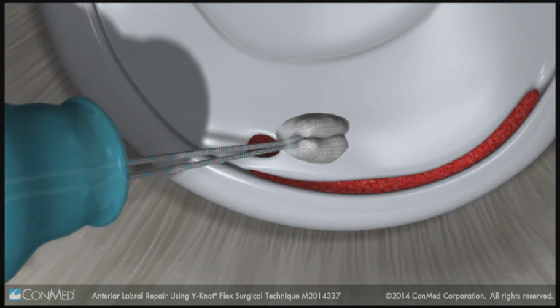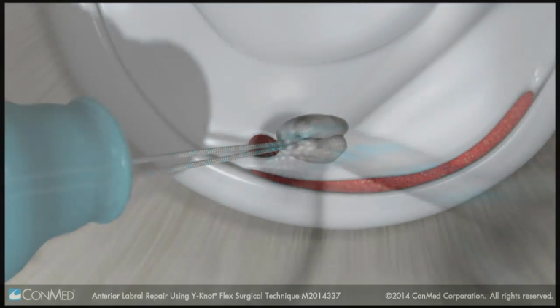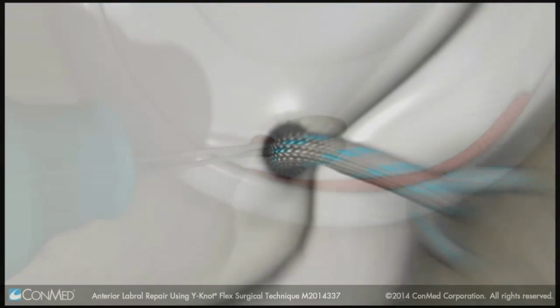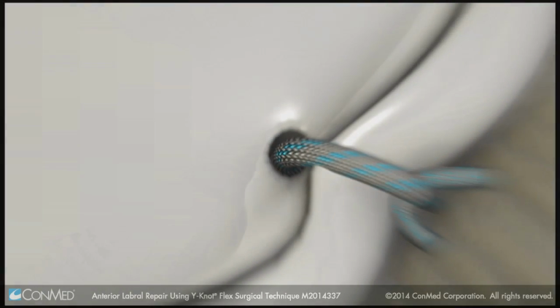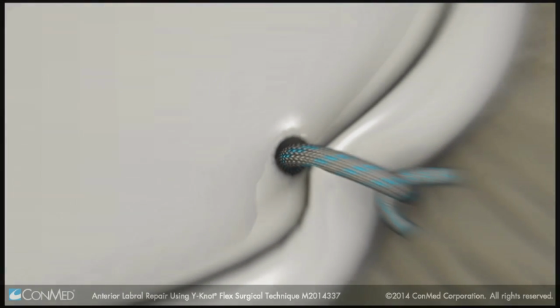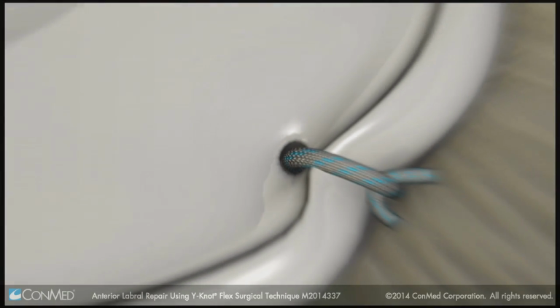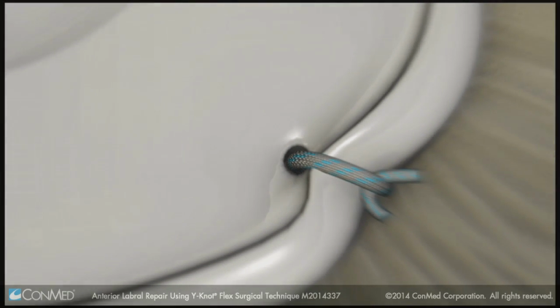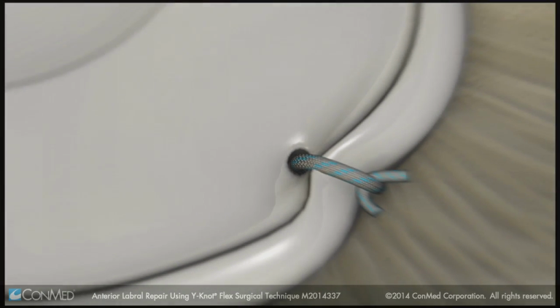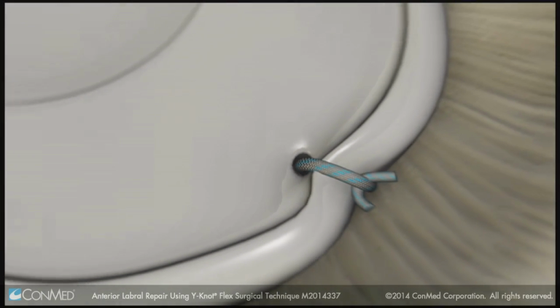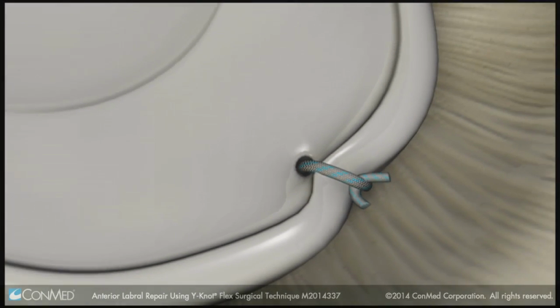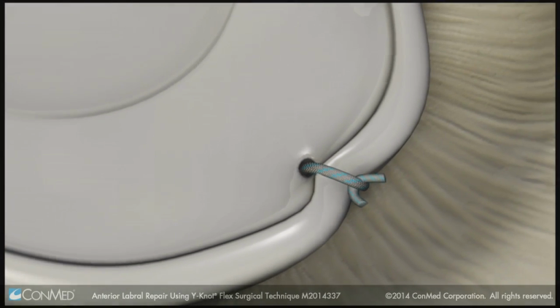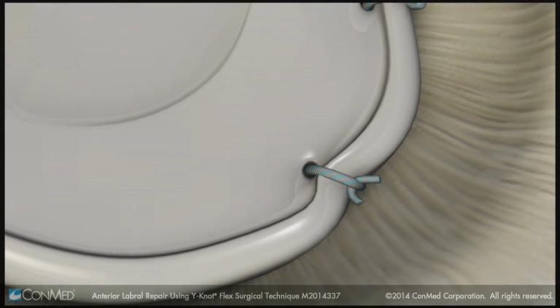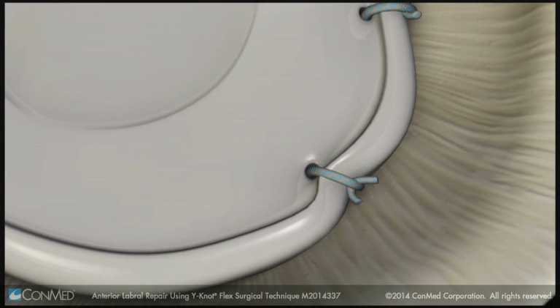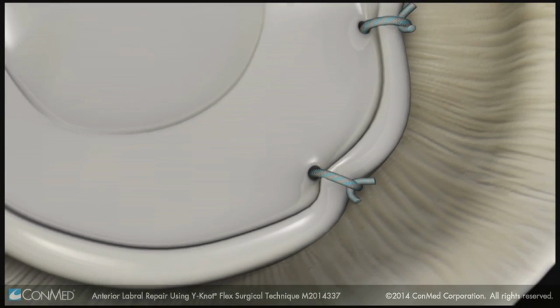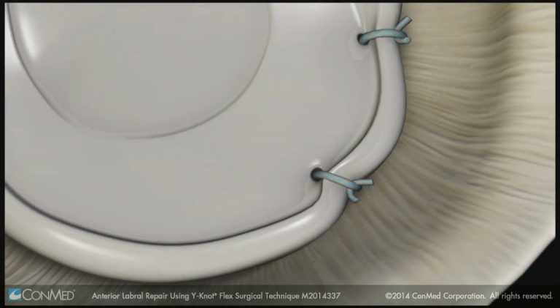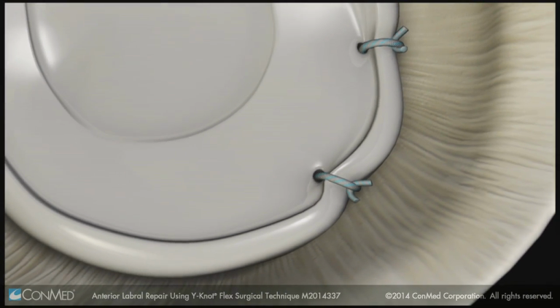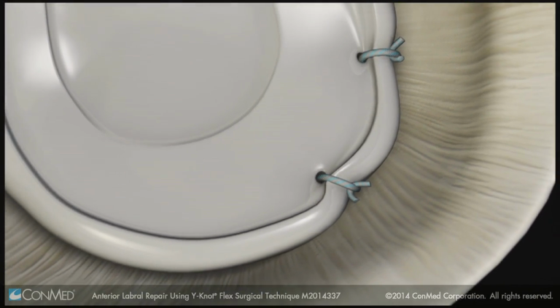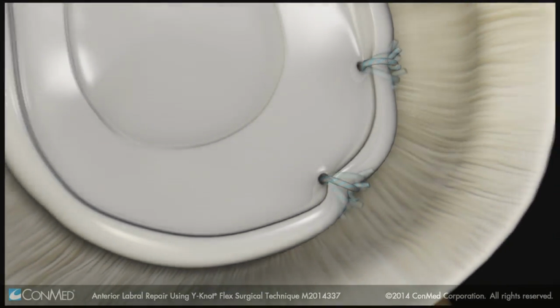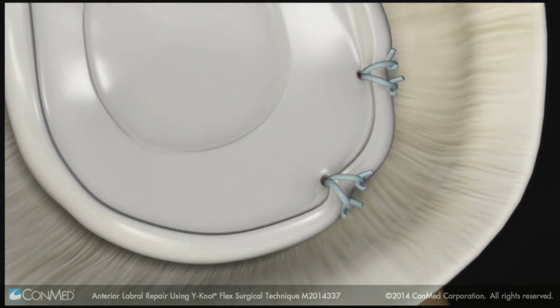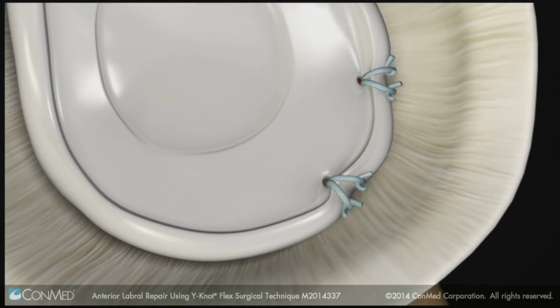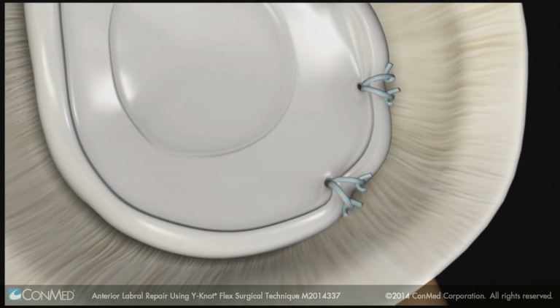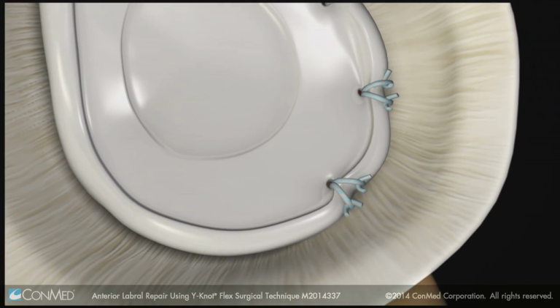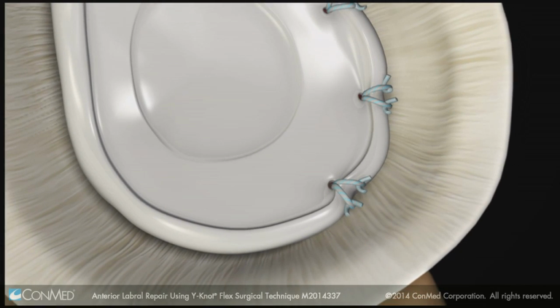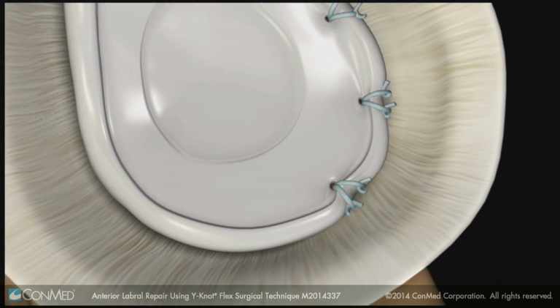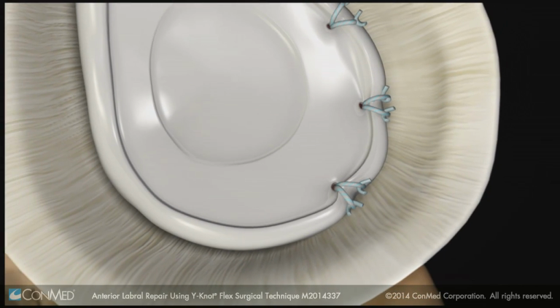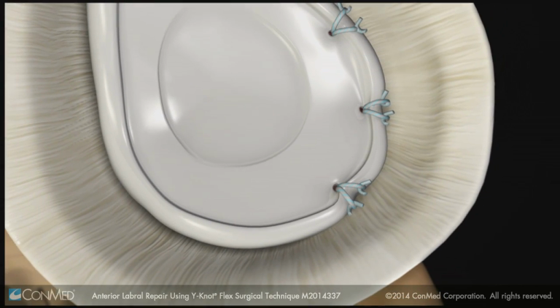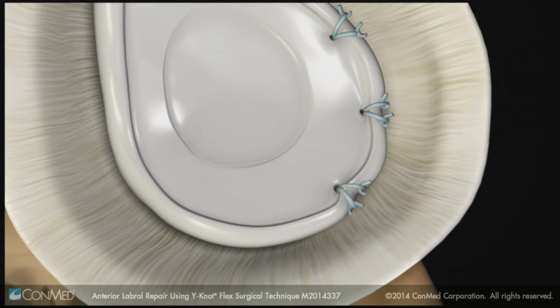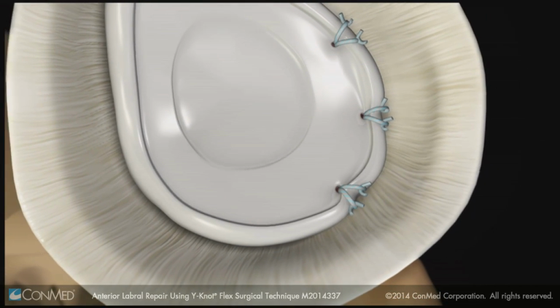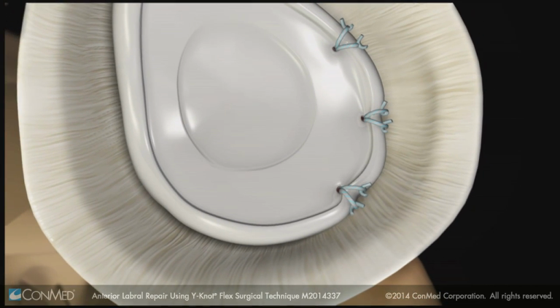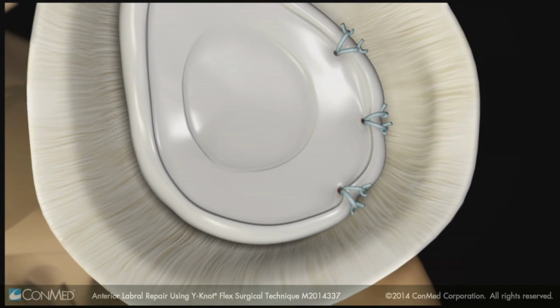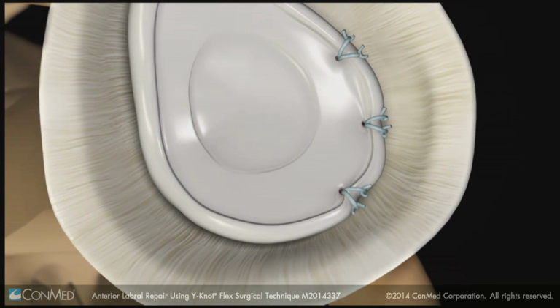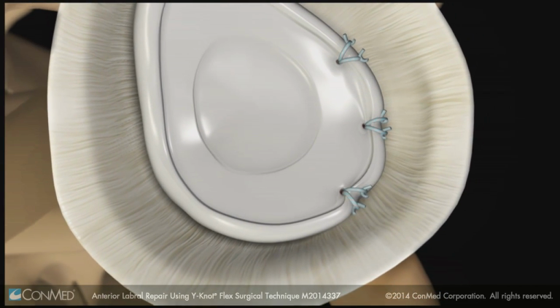Repeat the steps using additional anchors to complete the repair. Double-loaded Y-Knot All-Suture Anchors are also available.